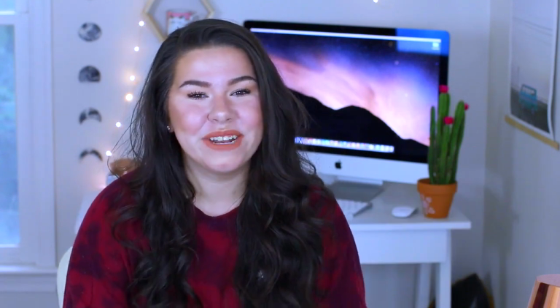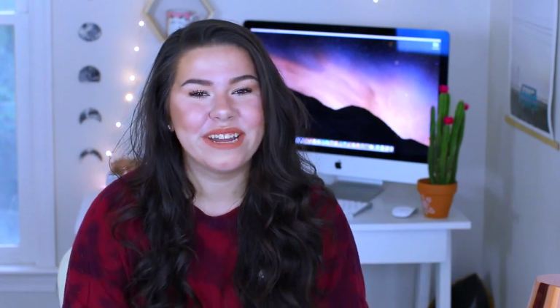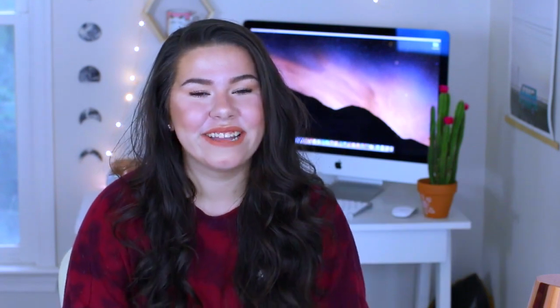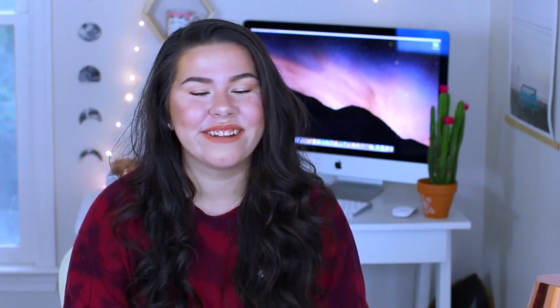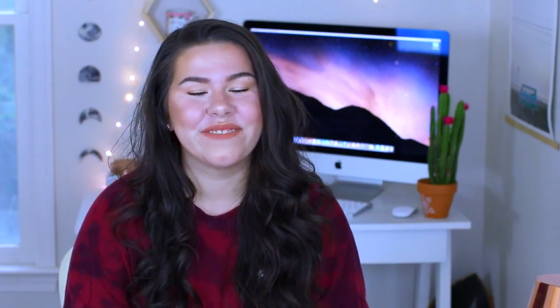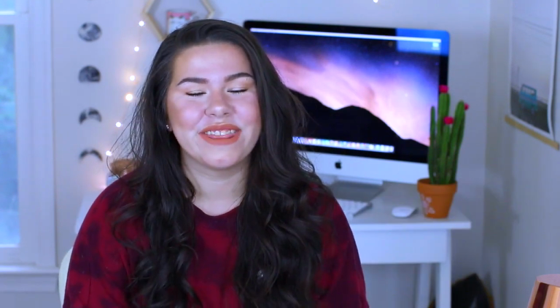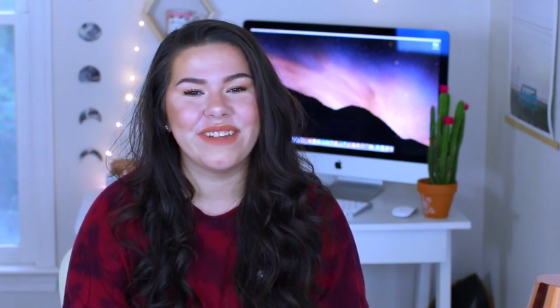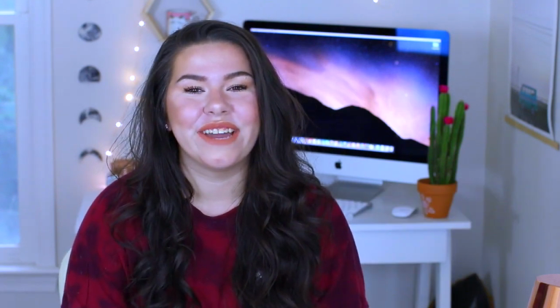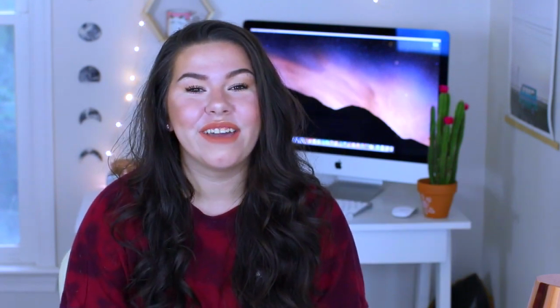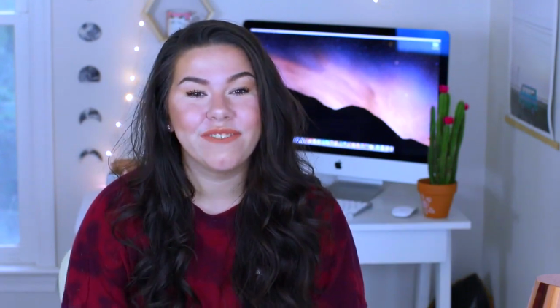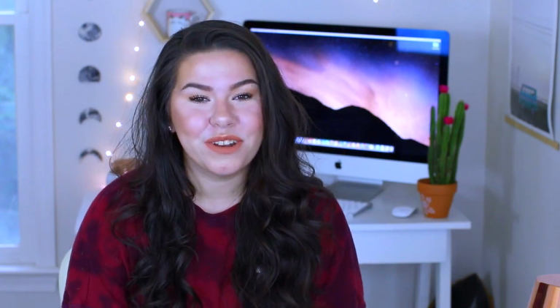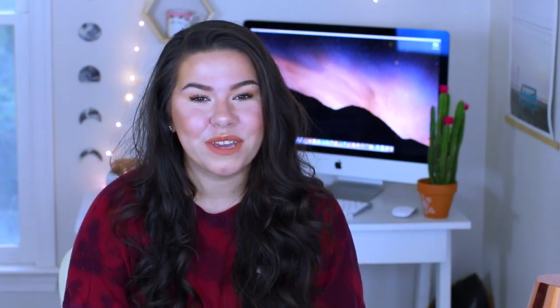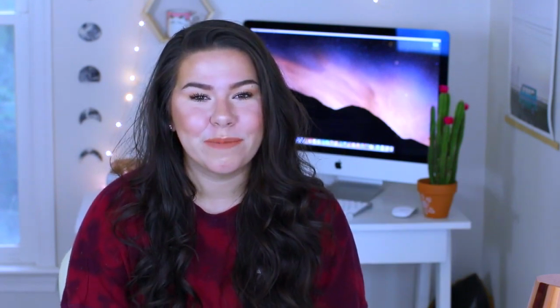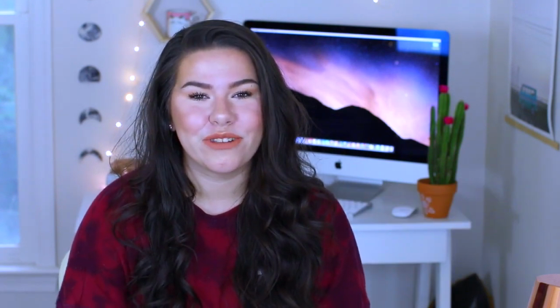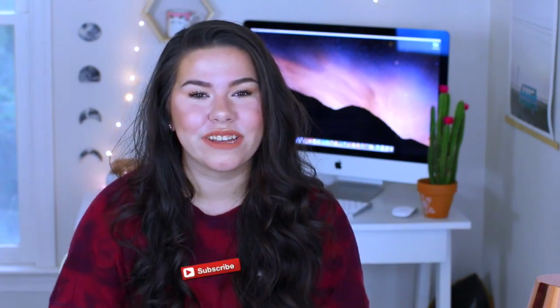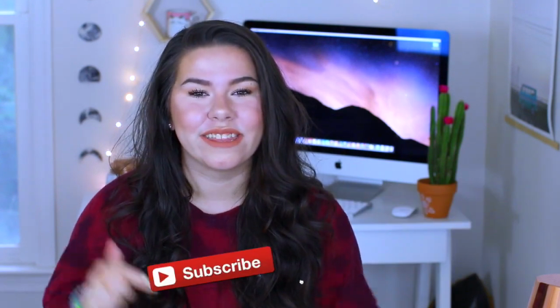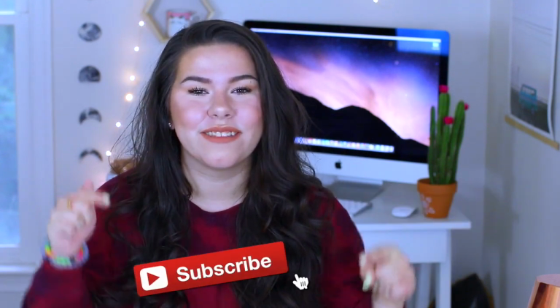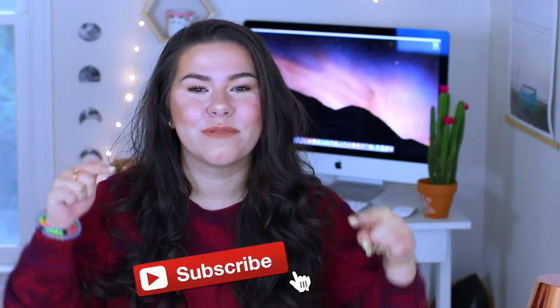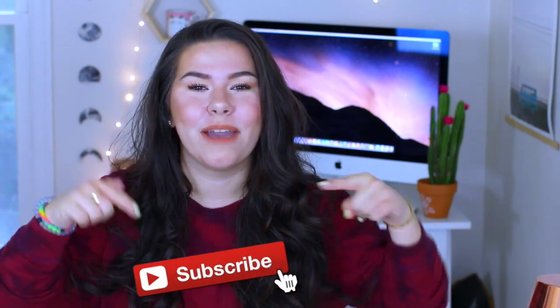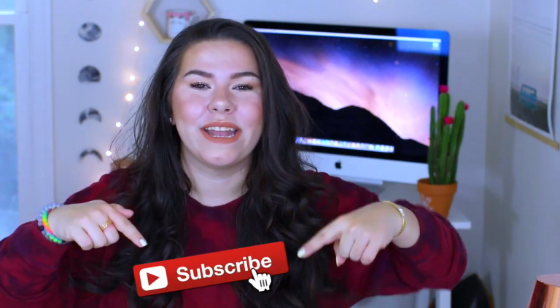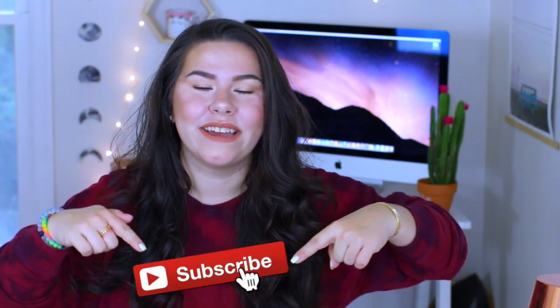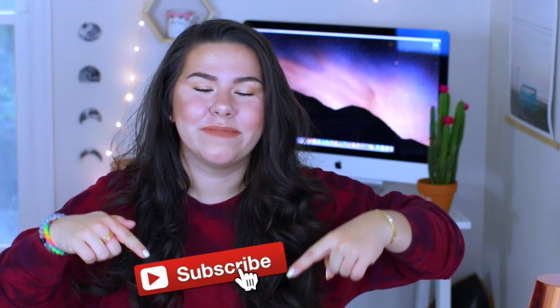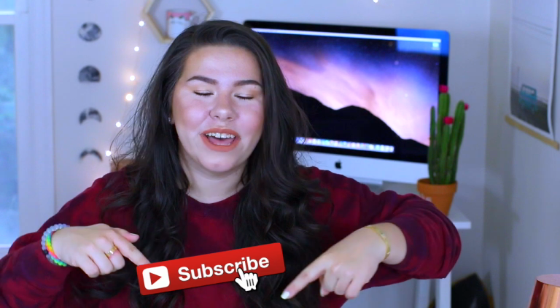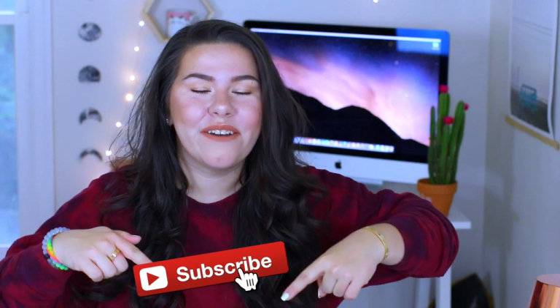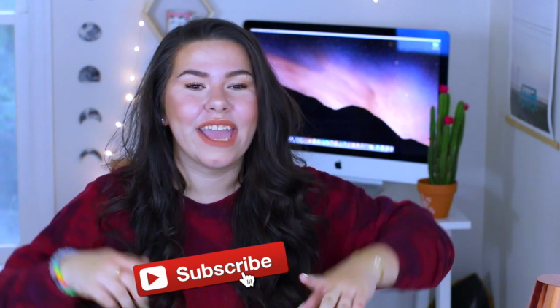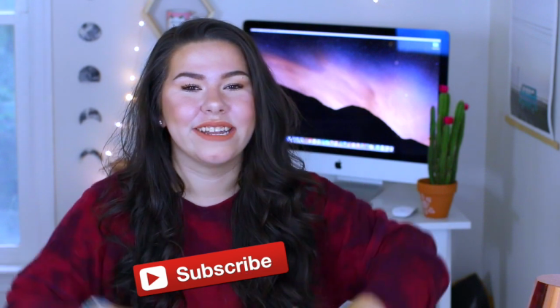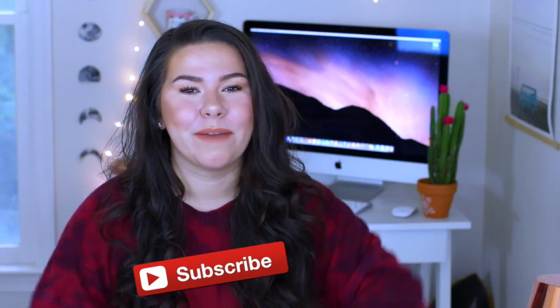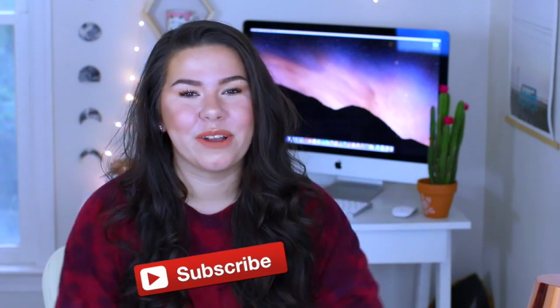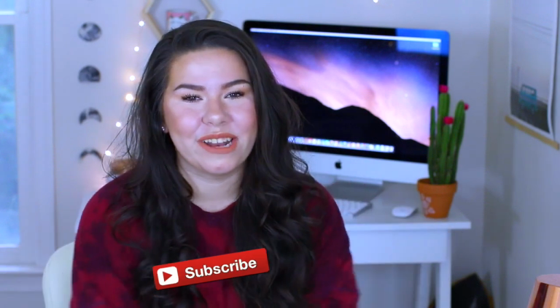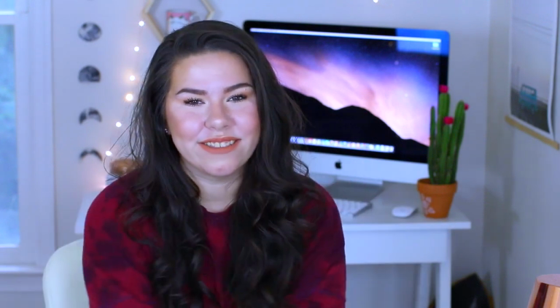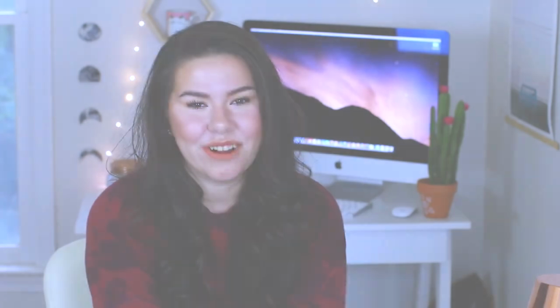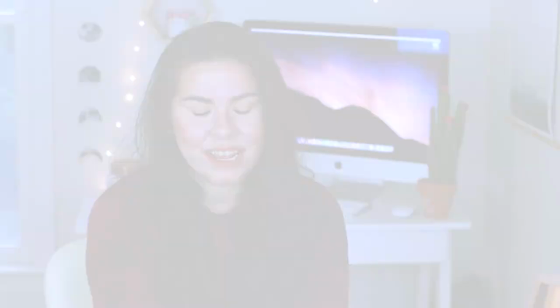I'm going to go ahead and get started with the video. If you're new here be sure to click that subscribe button down below.